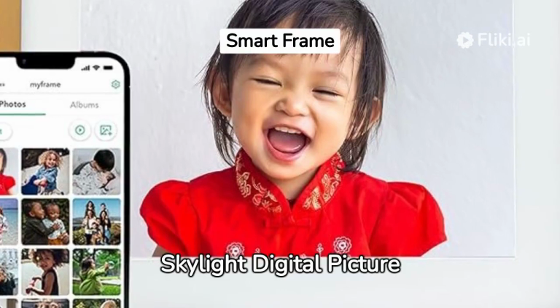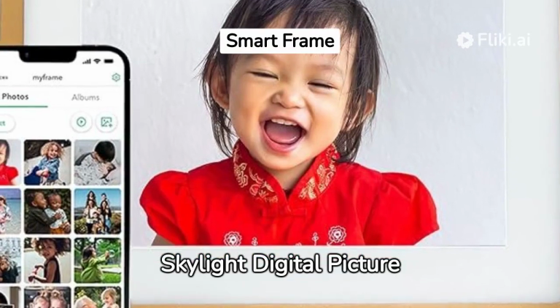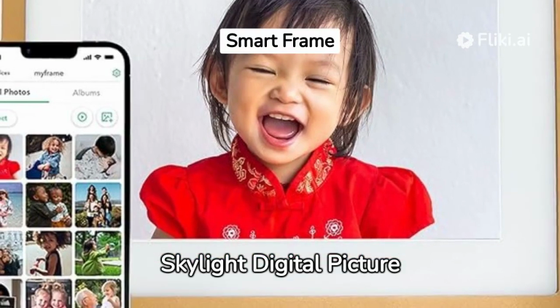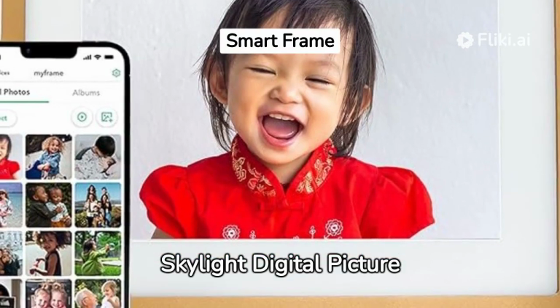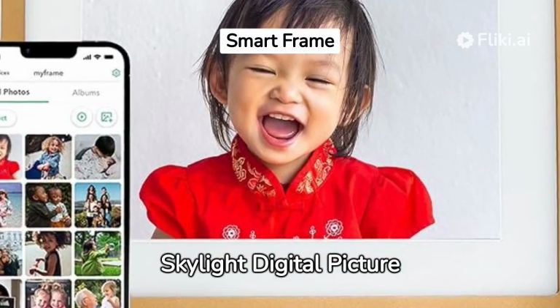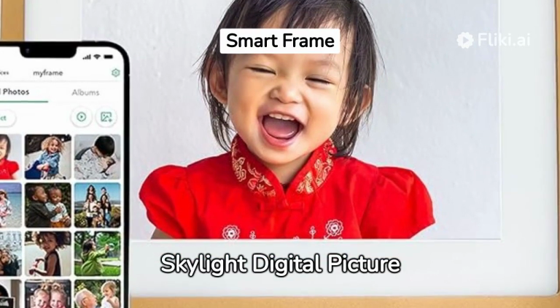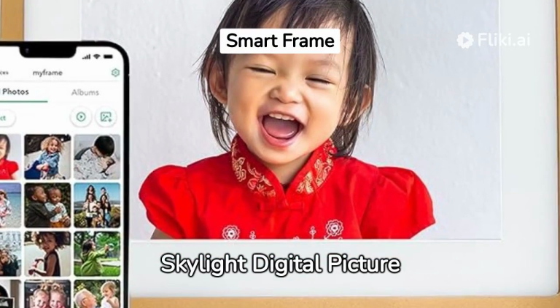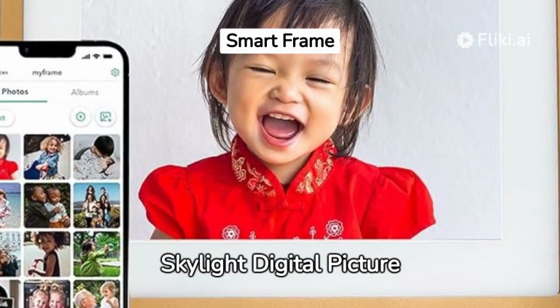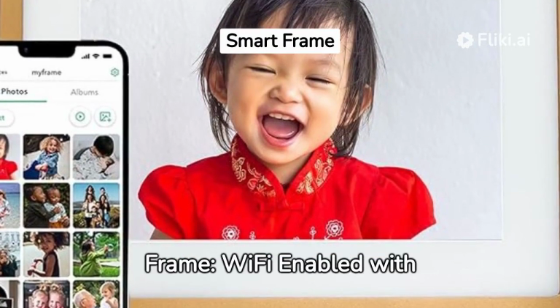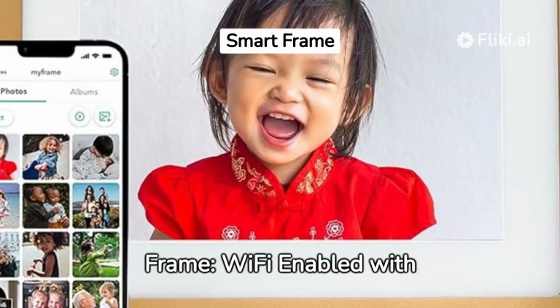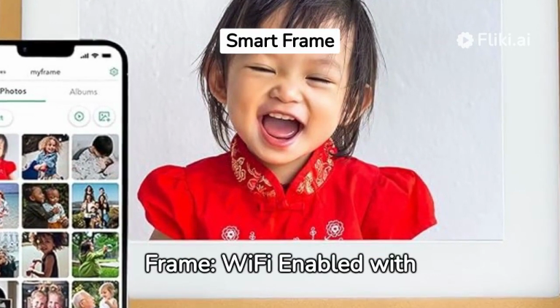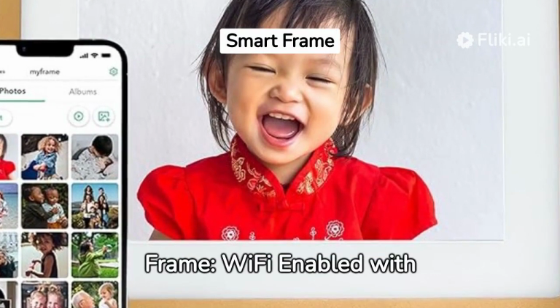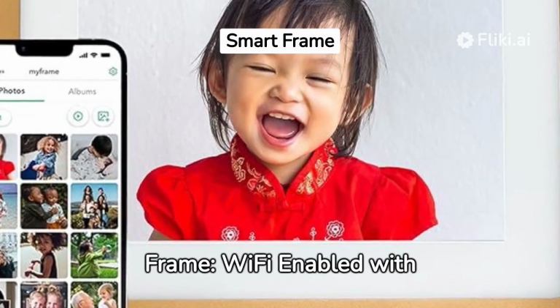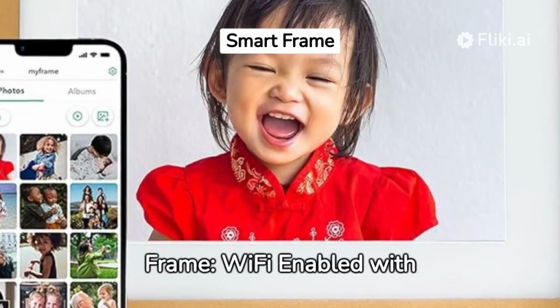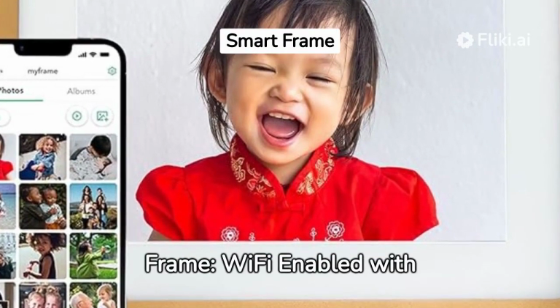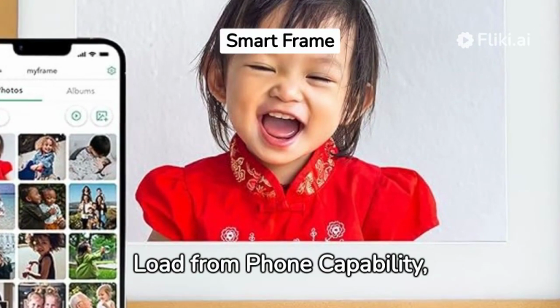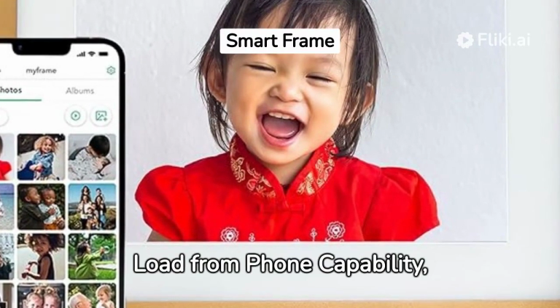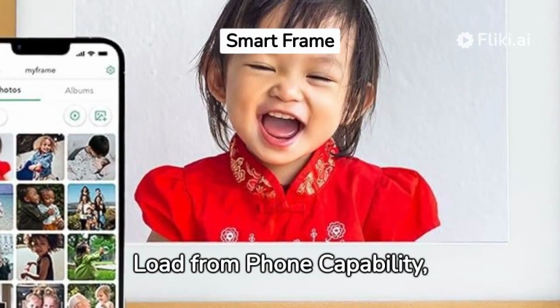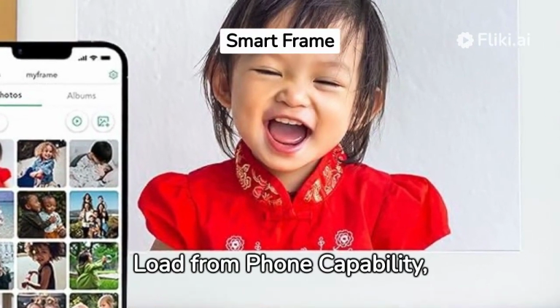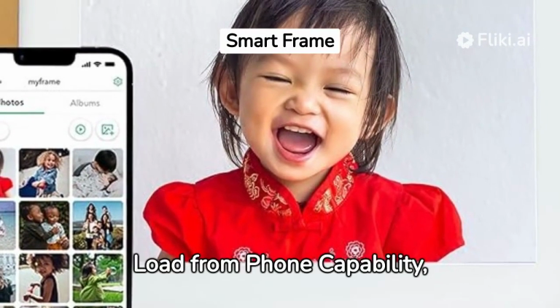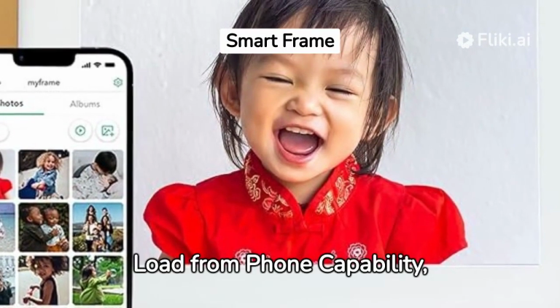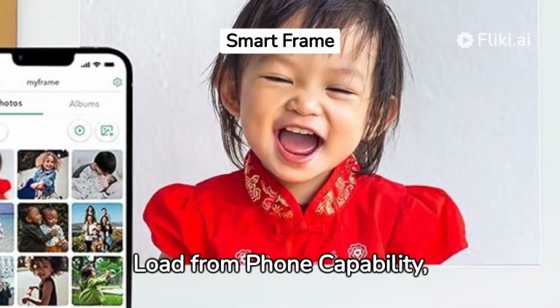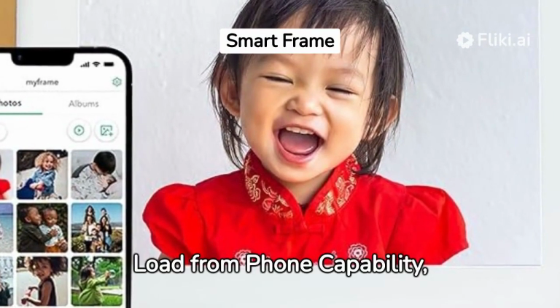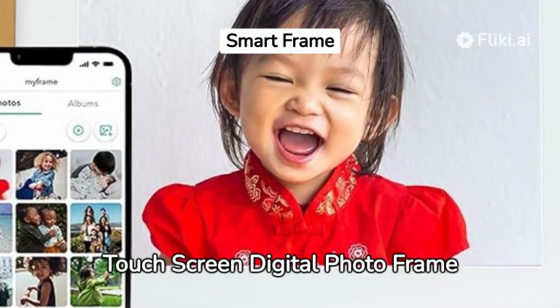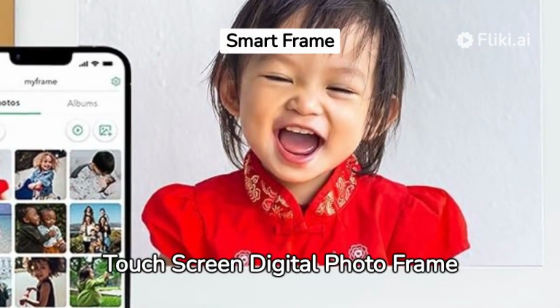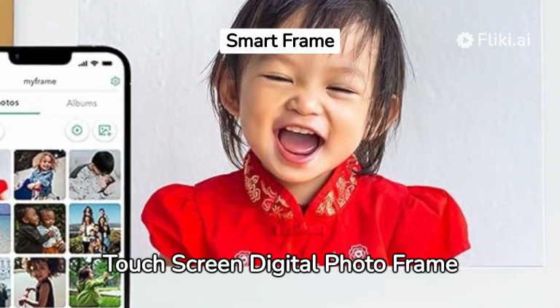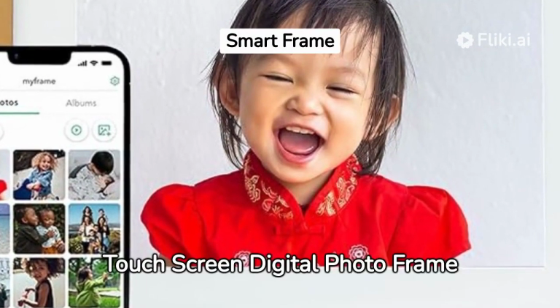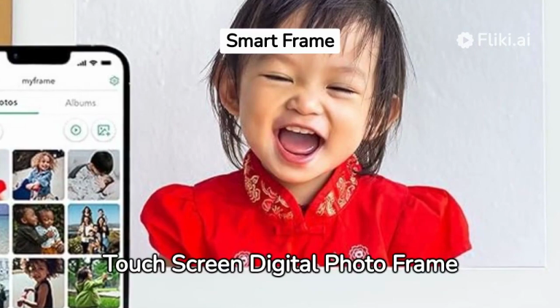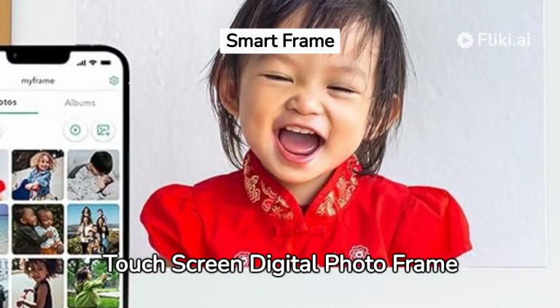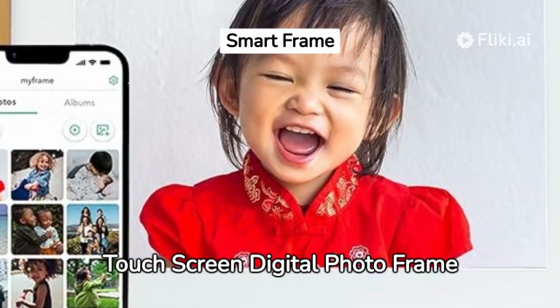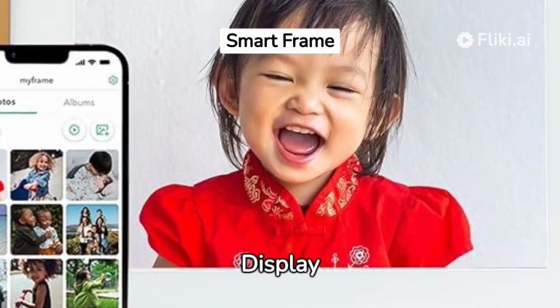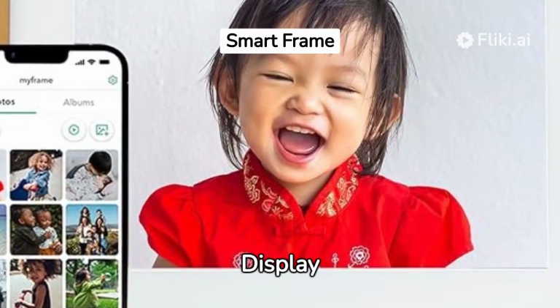Skylight Digital Picture Frame, Wi-Fi Enabled with Load from Phone Capability, Touchscreen Digital Photo Frame Display.